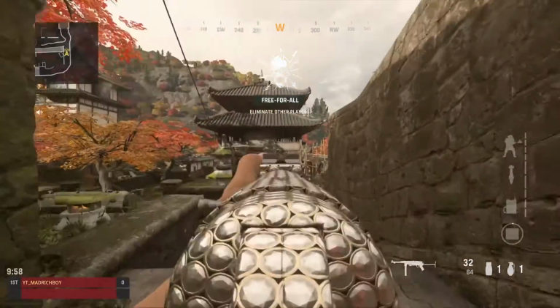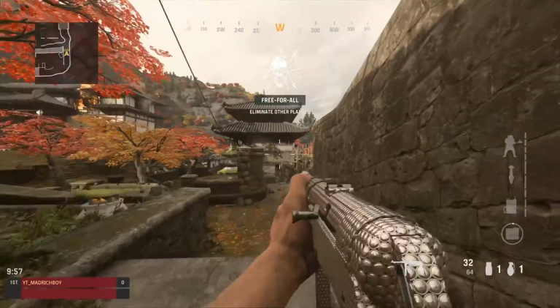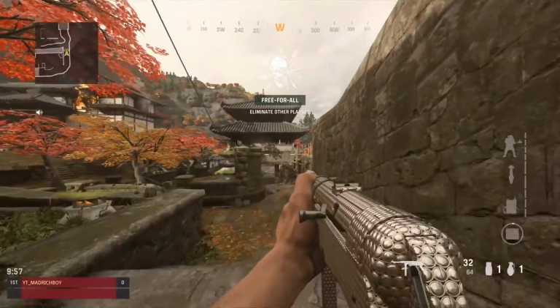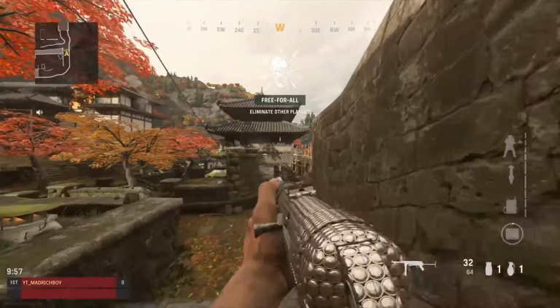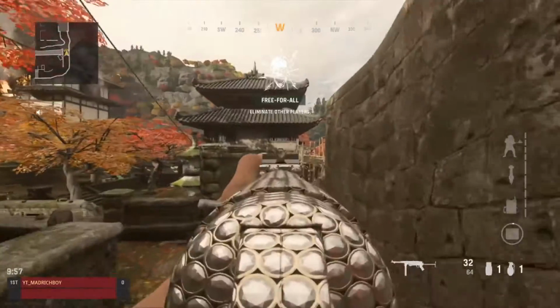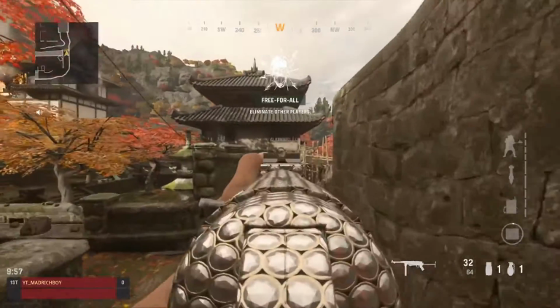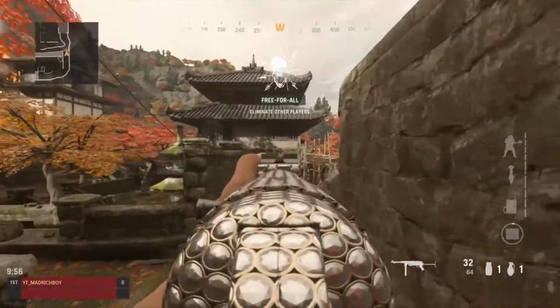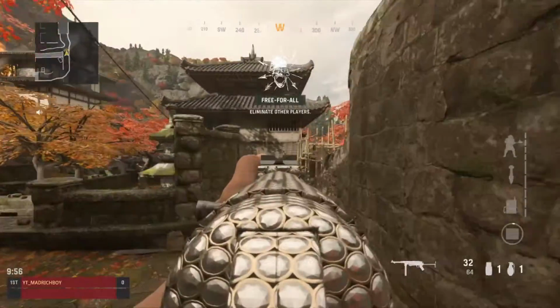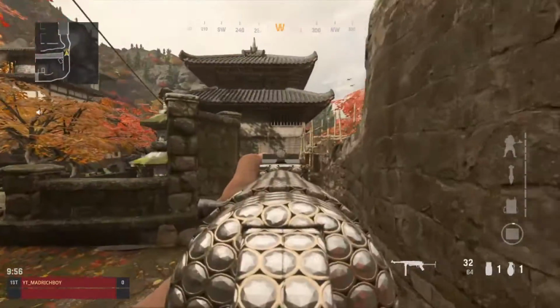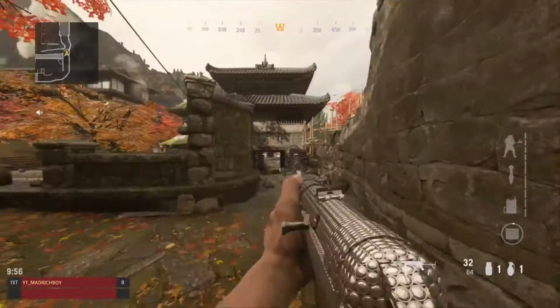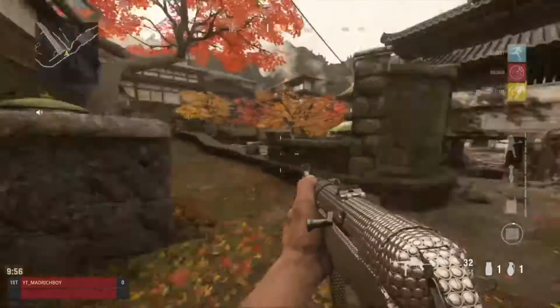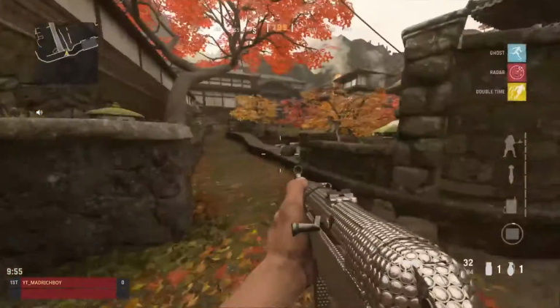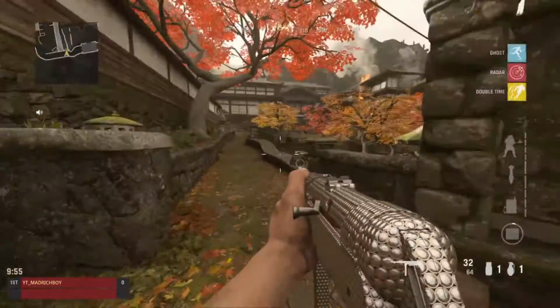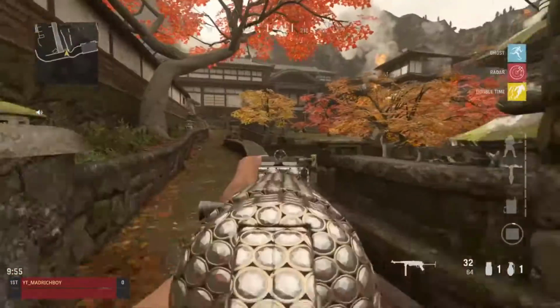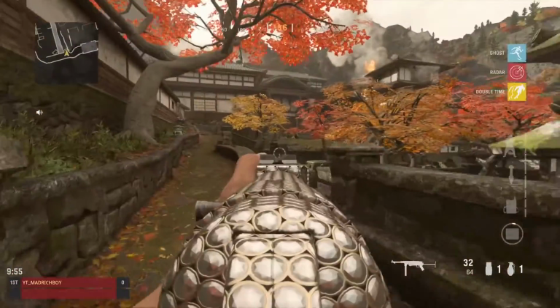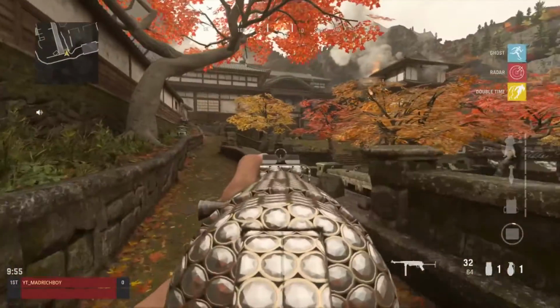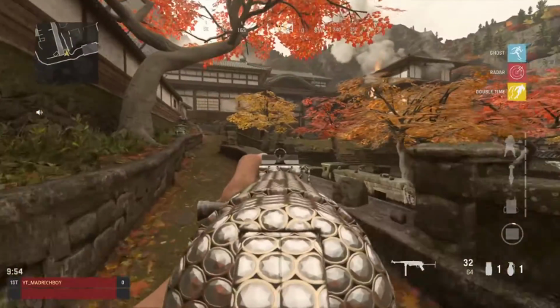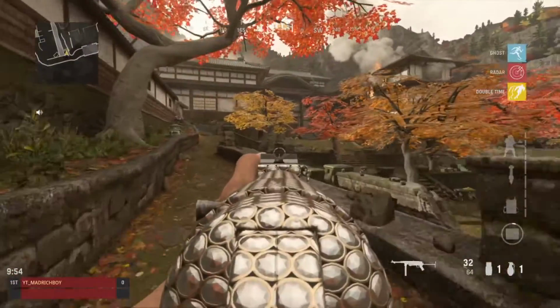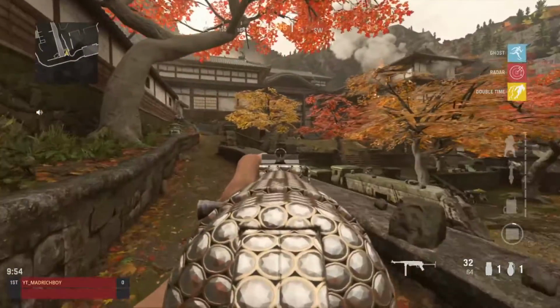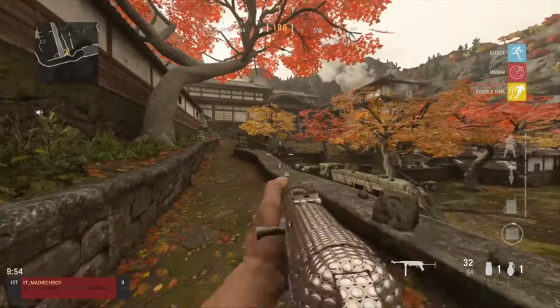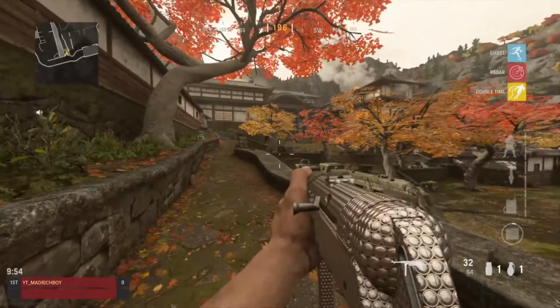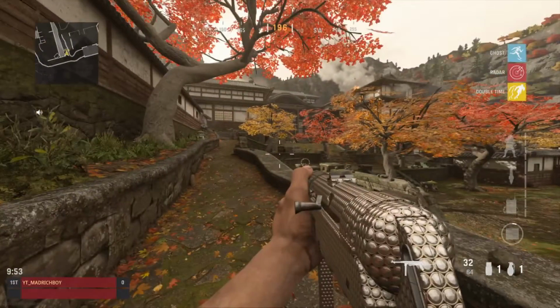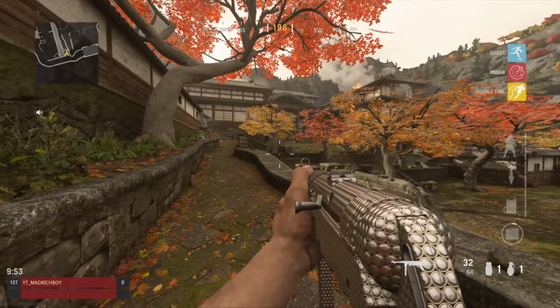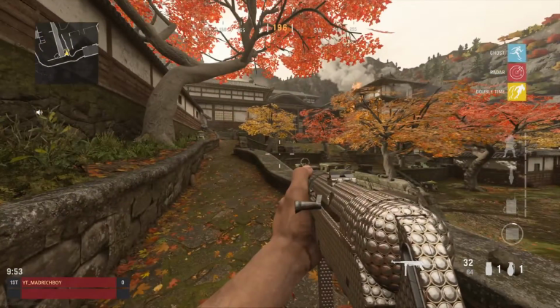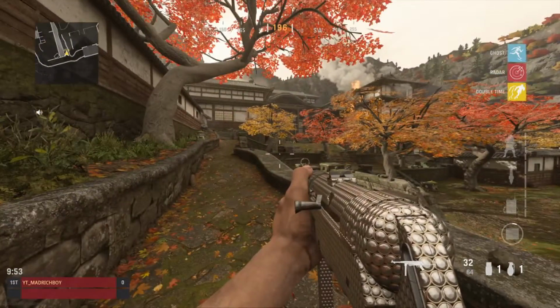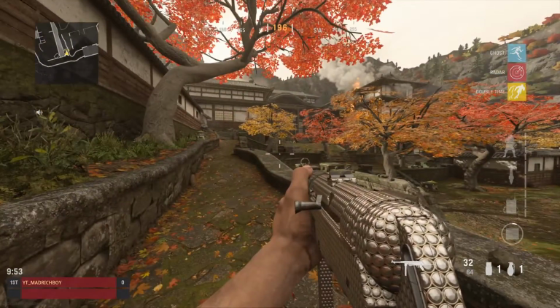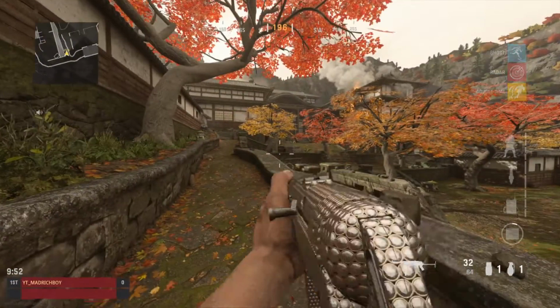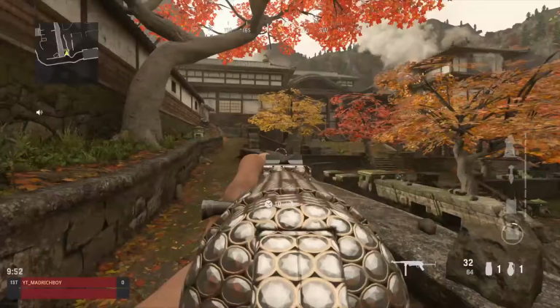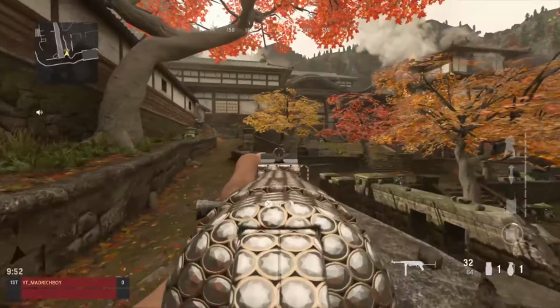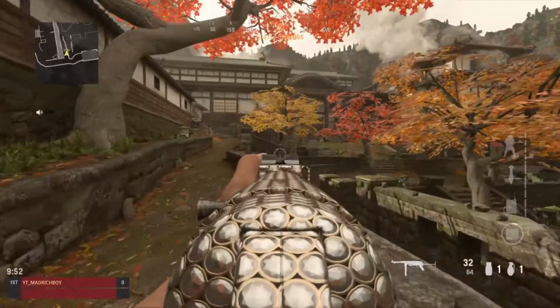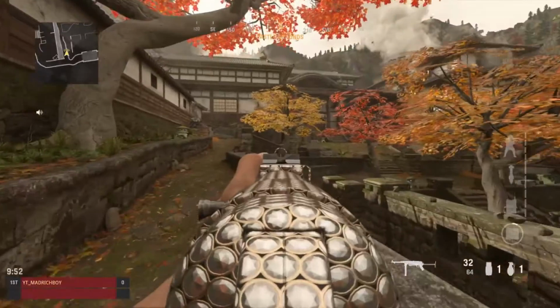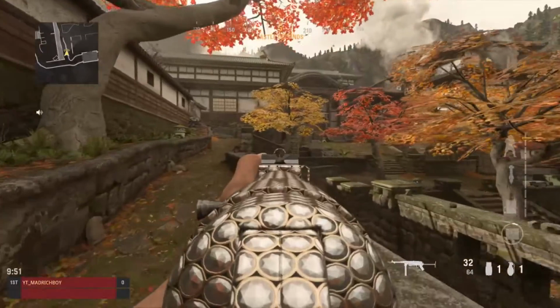This is the MP40 guys. What do you think to the MP40? I think it looks pretty nice.